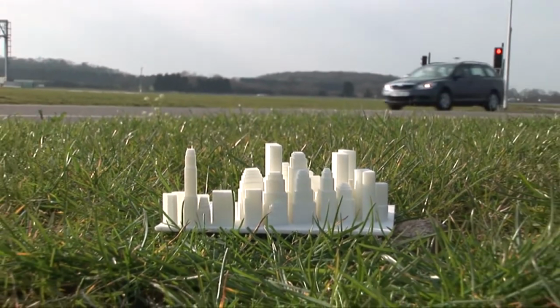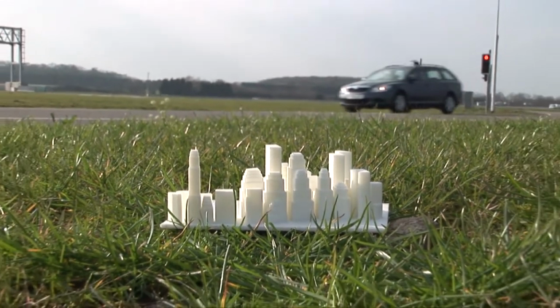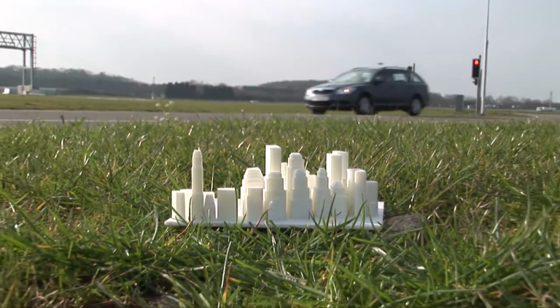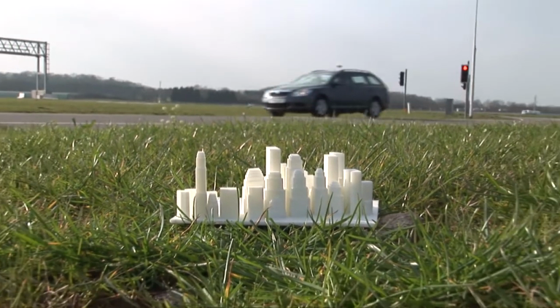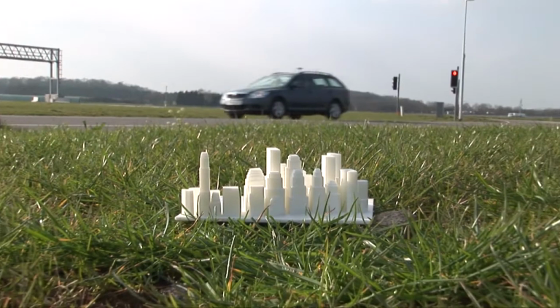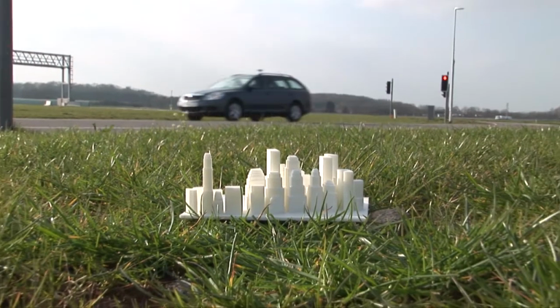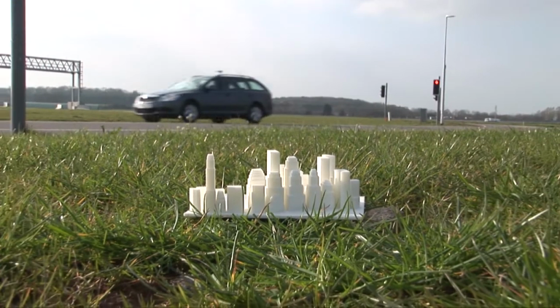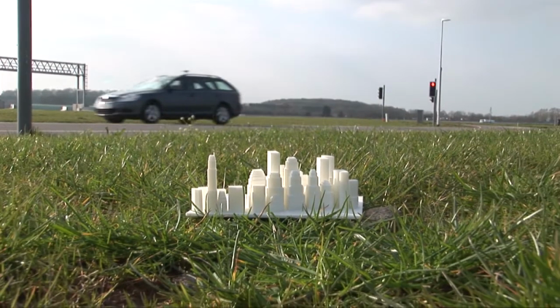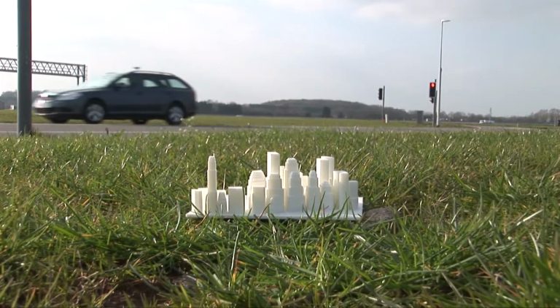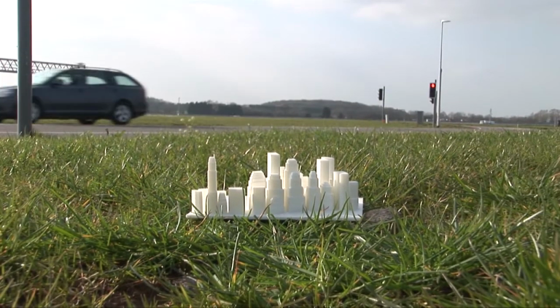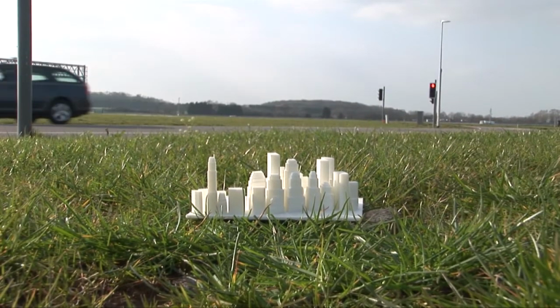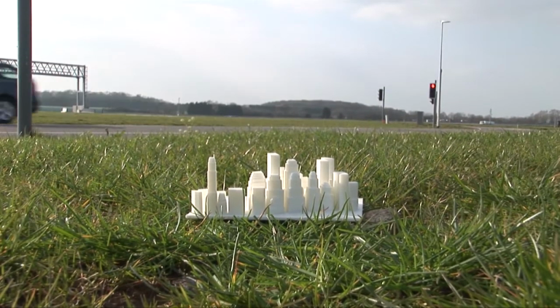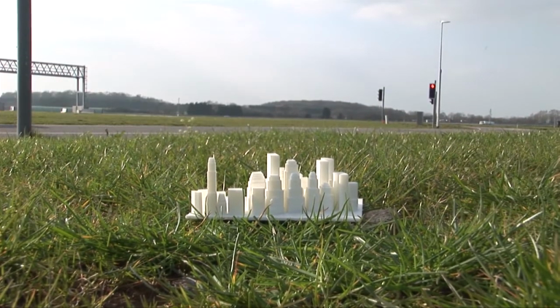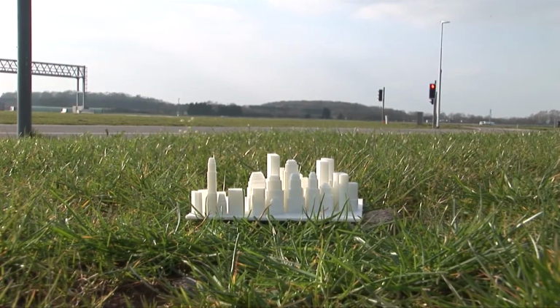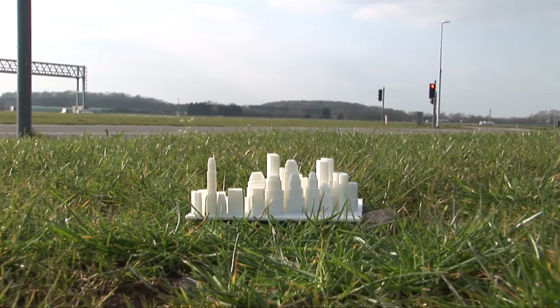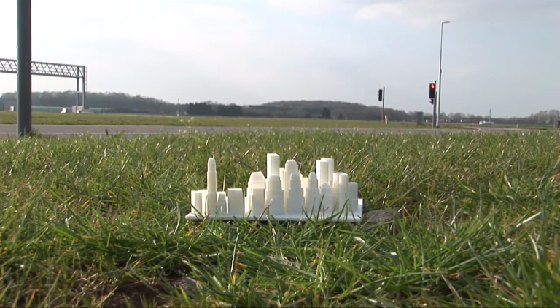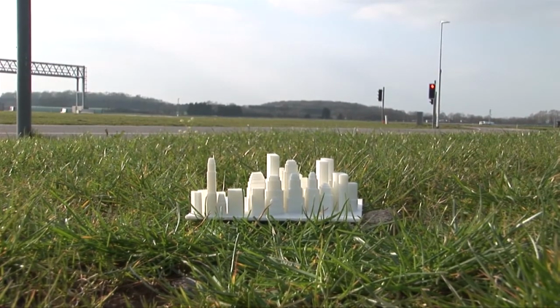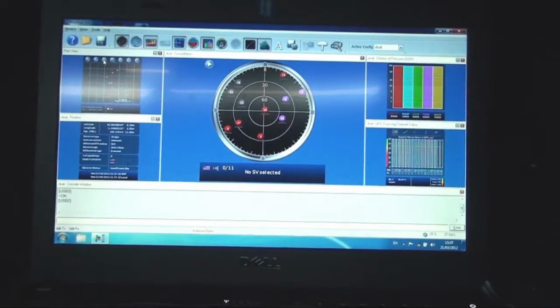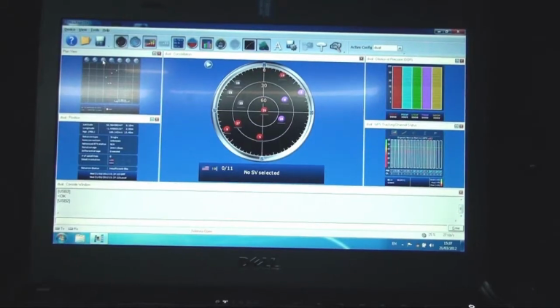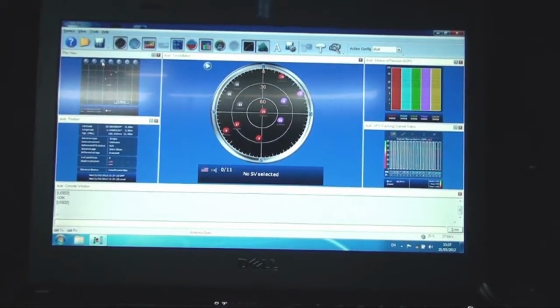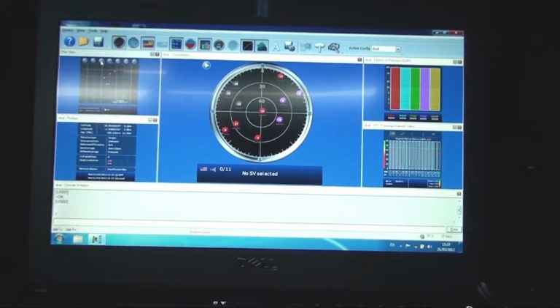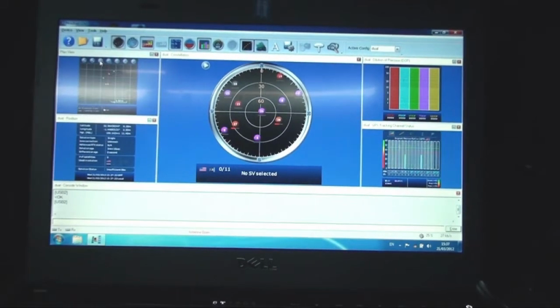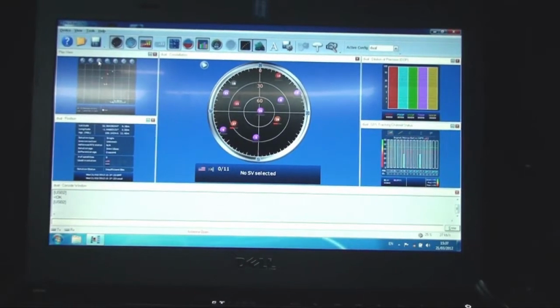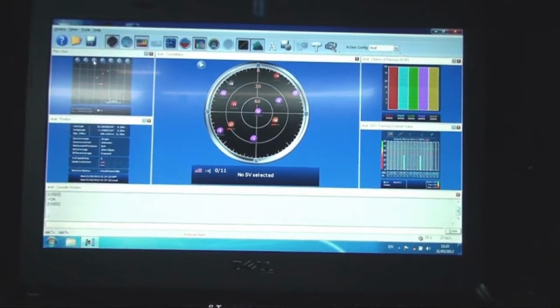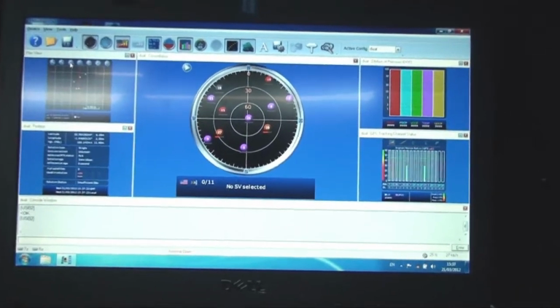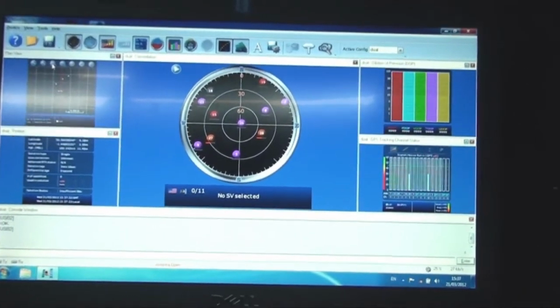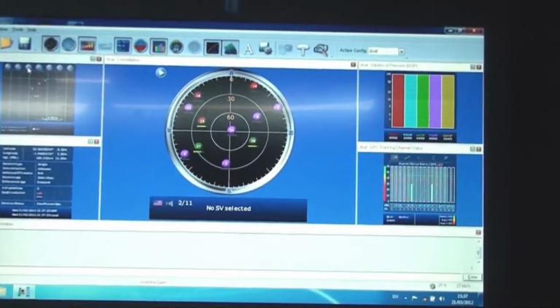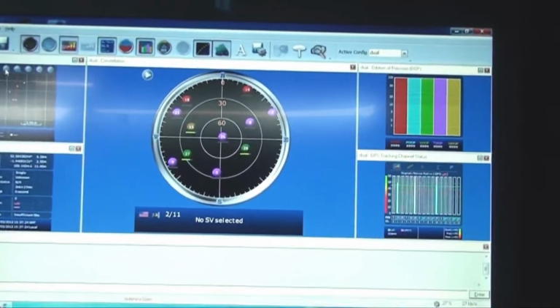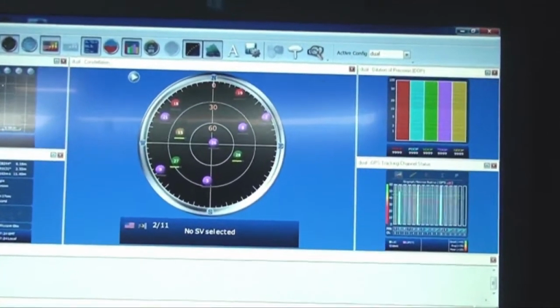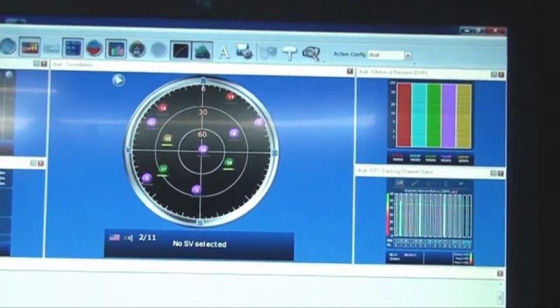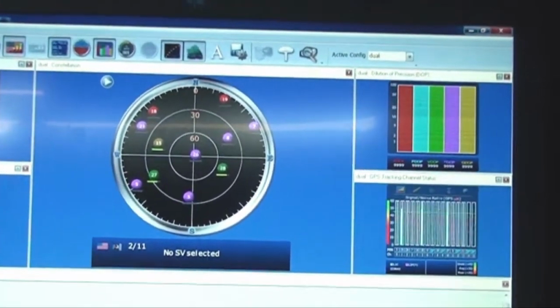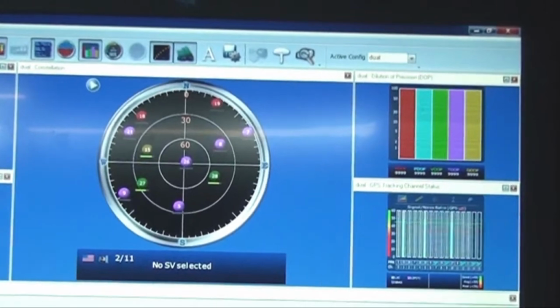This, in turn, tests the ITS applications within the vehicle. Here's what happens when it enters that virtual tunnel.